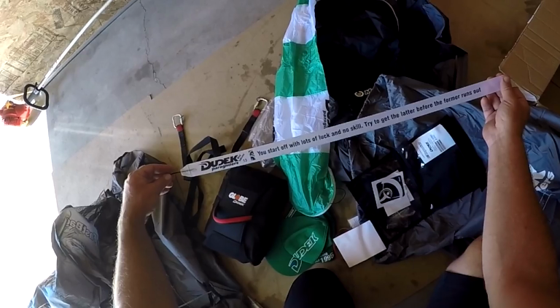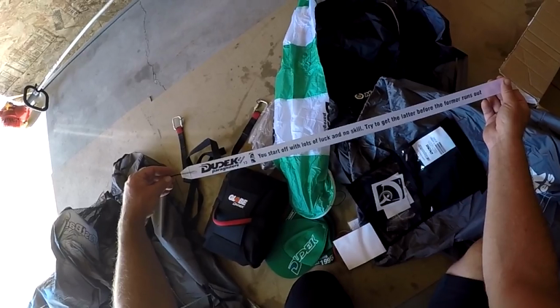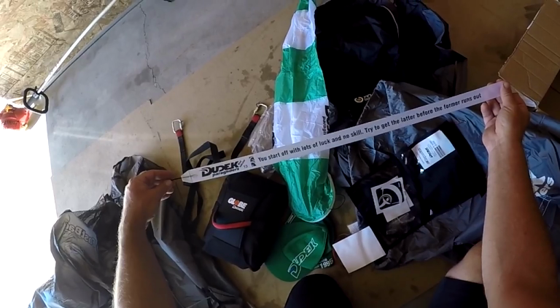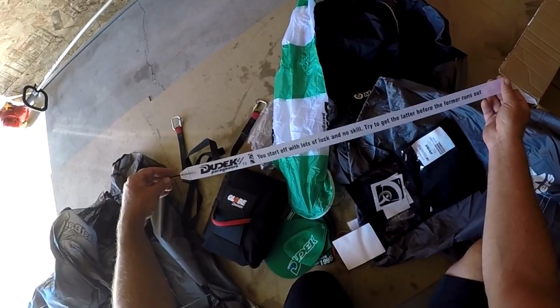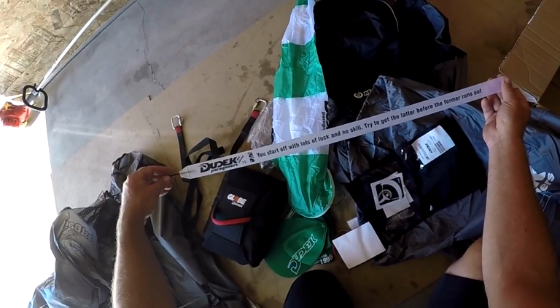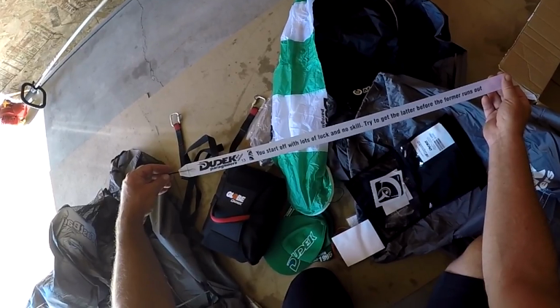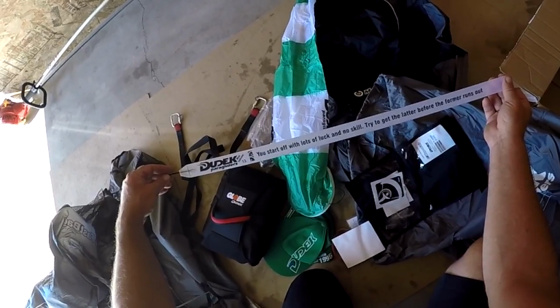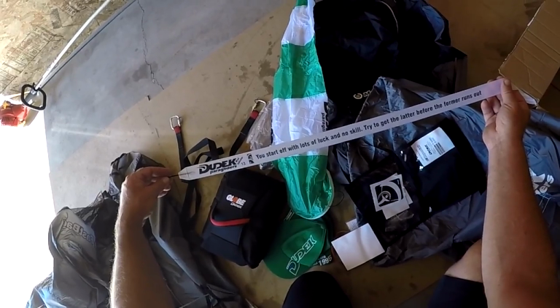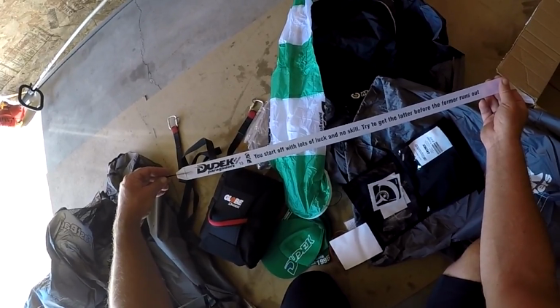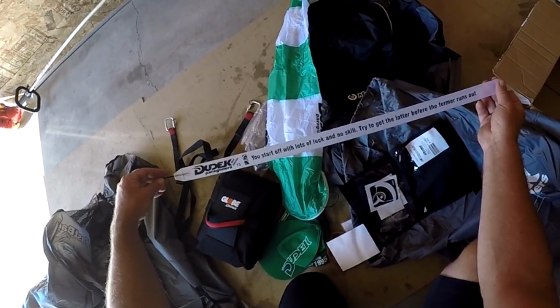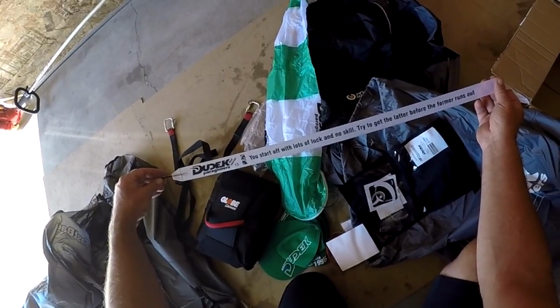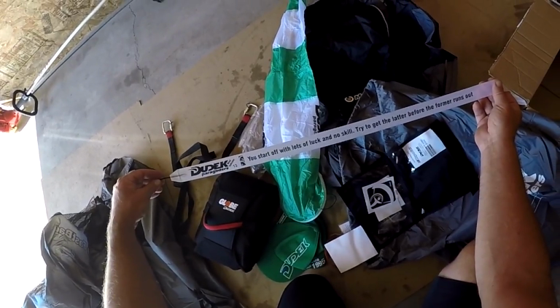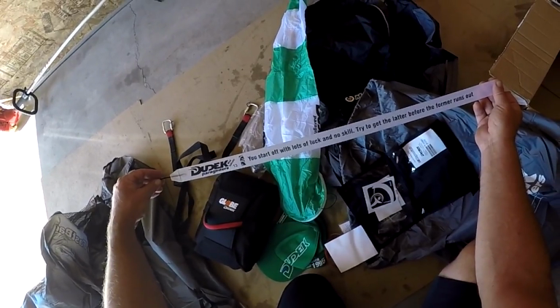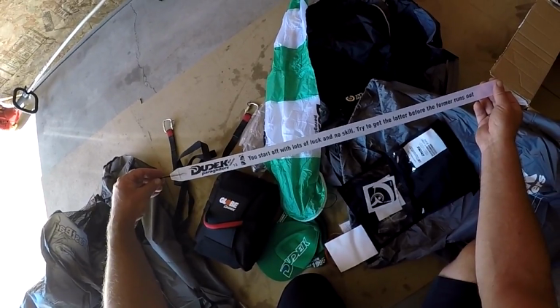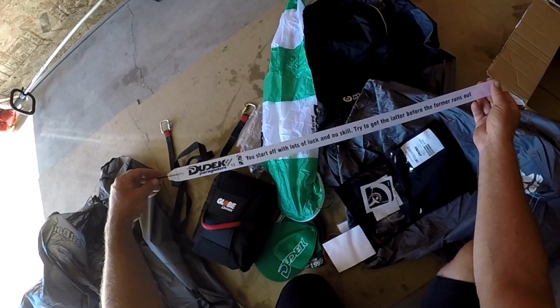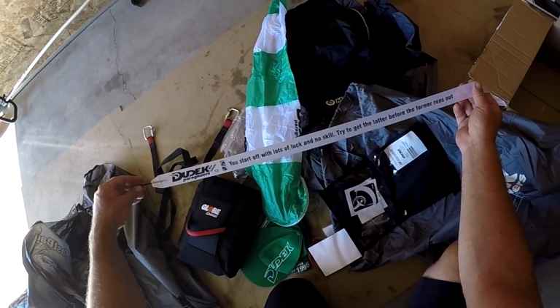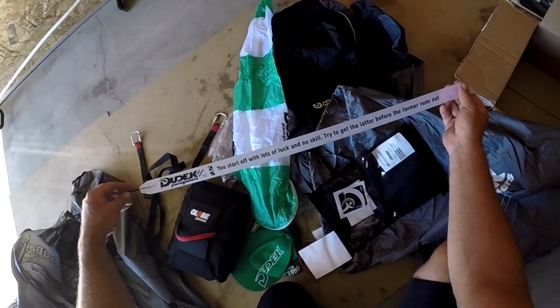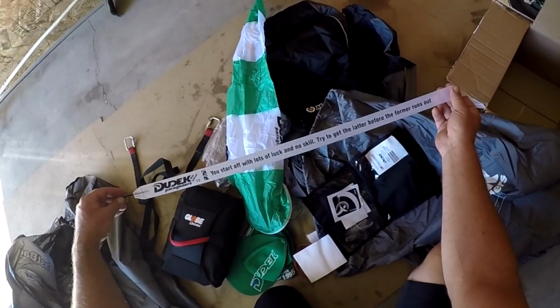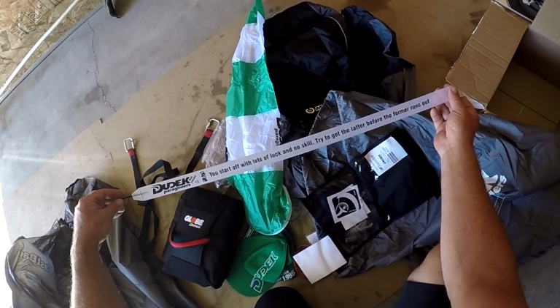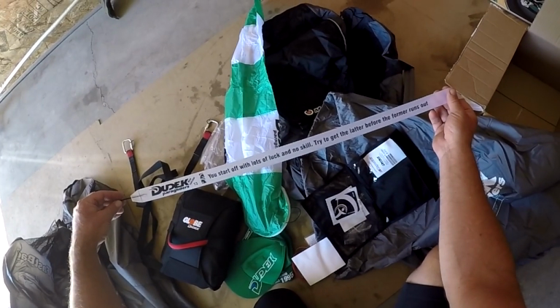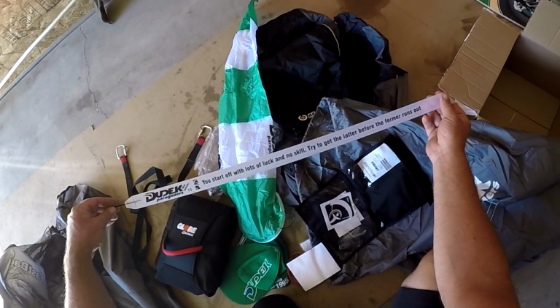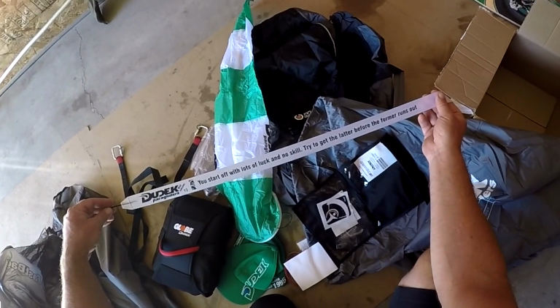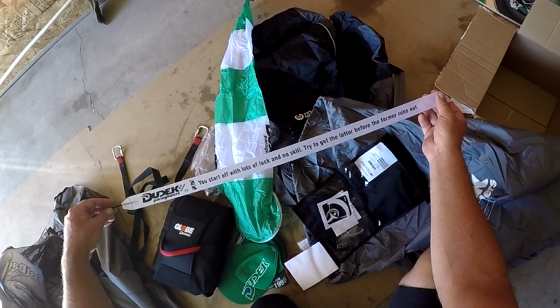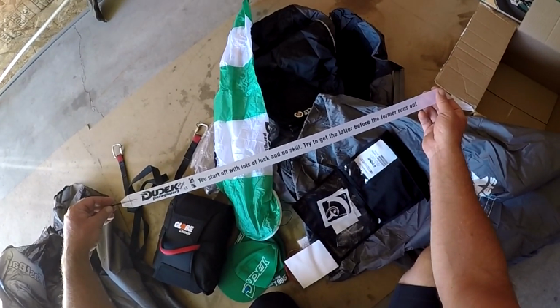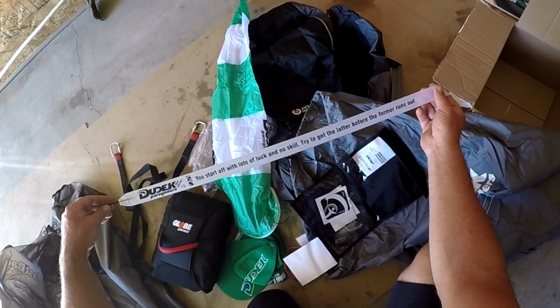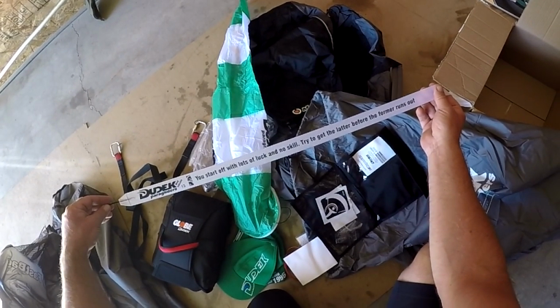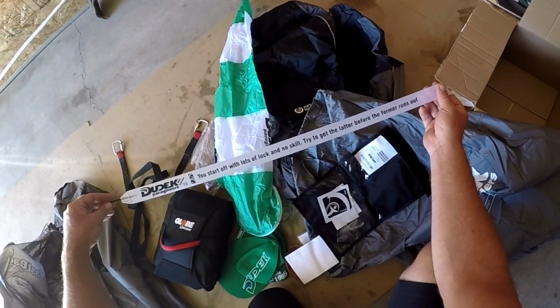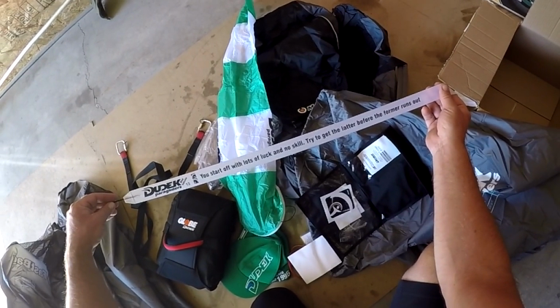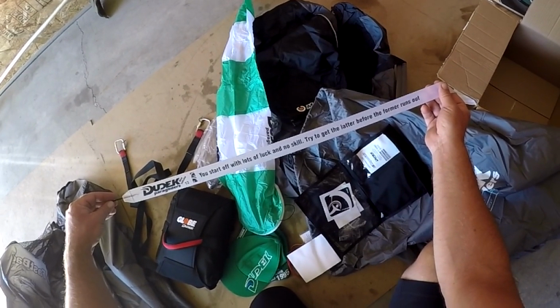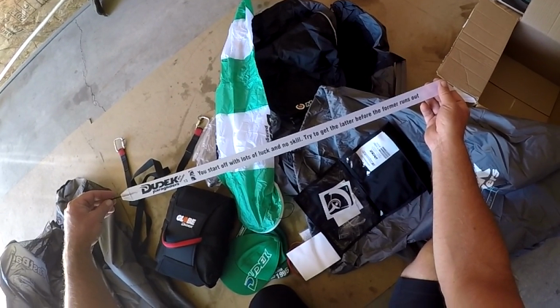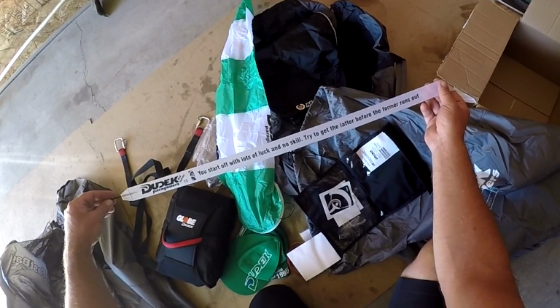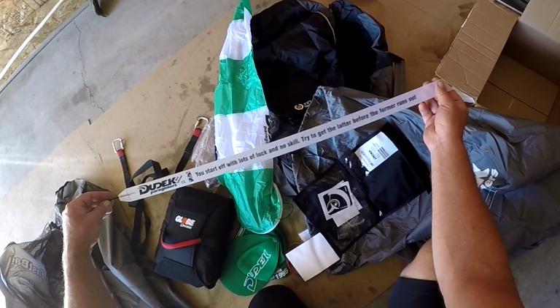You start off with lots of luck and no skill — try to get the ladder before the former runs out.